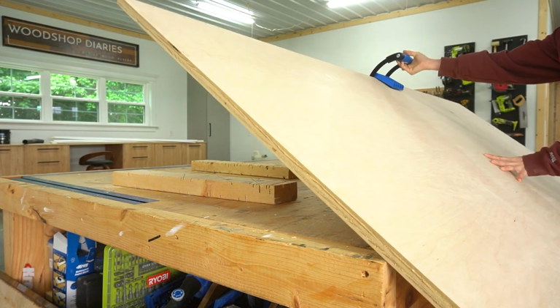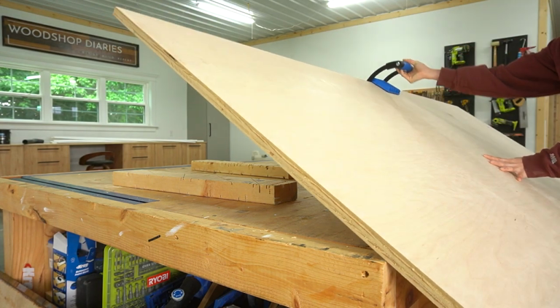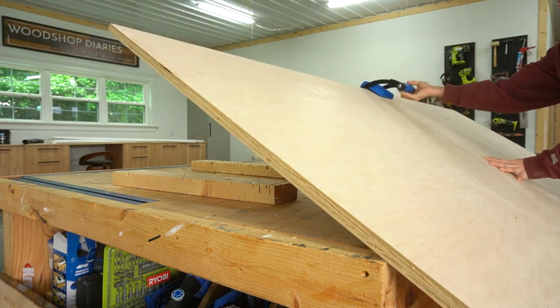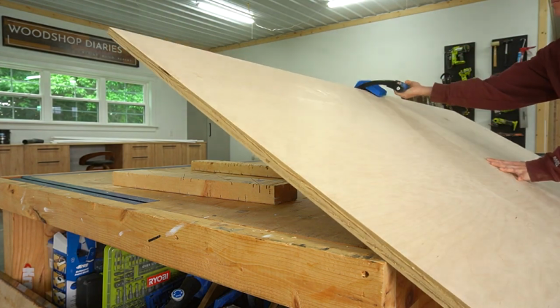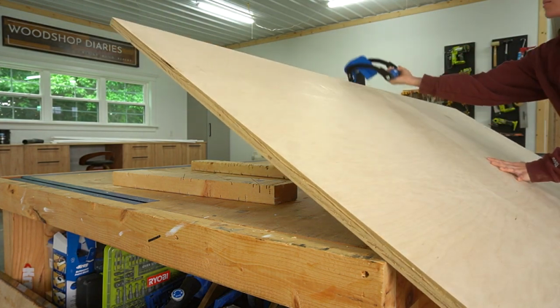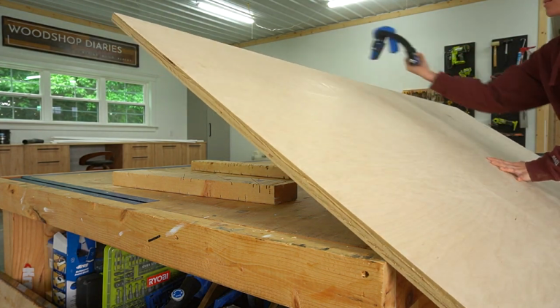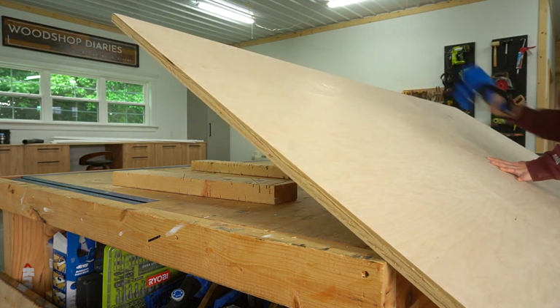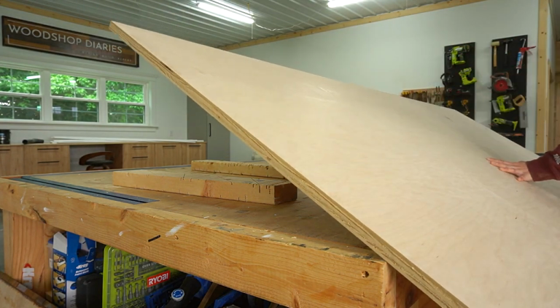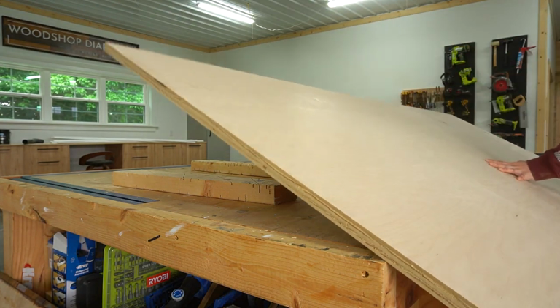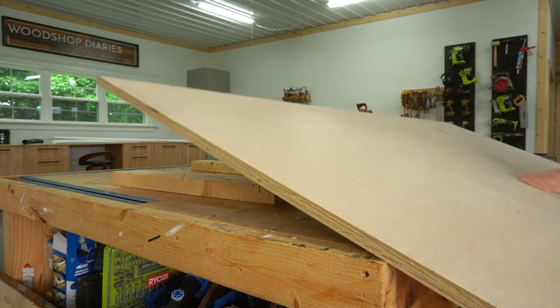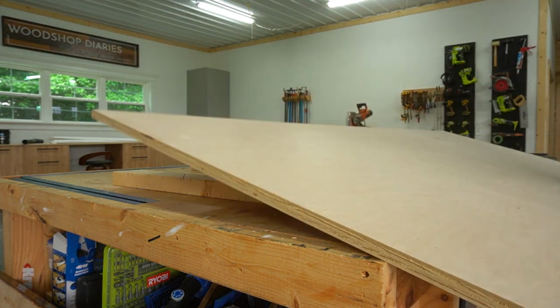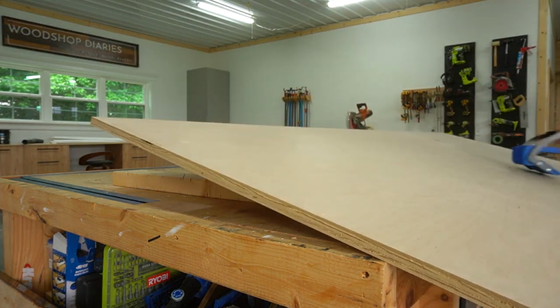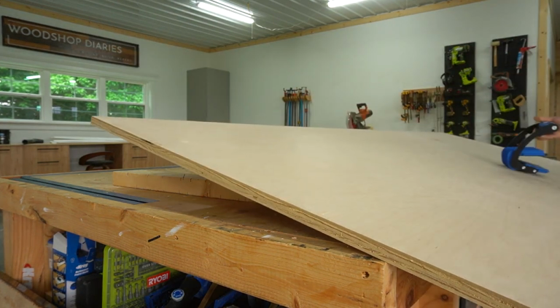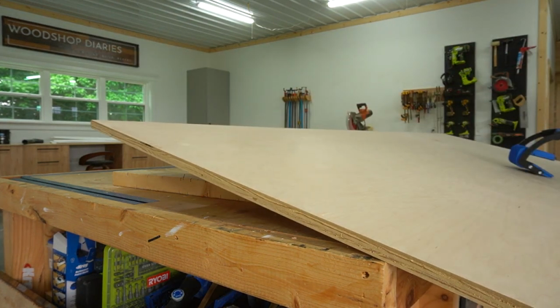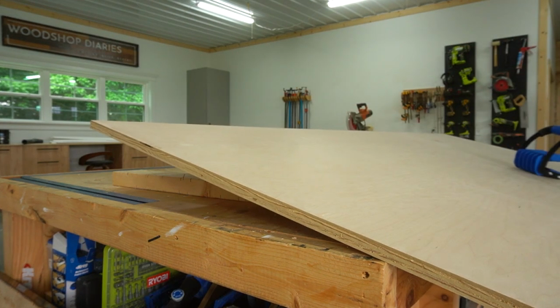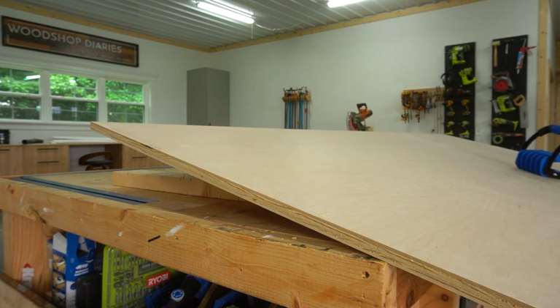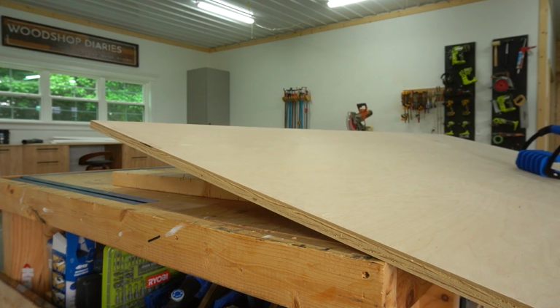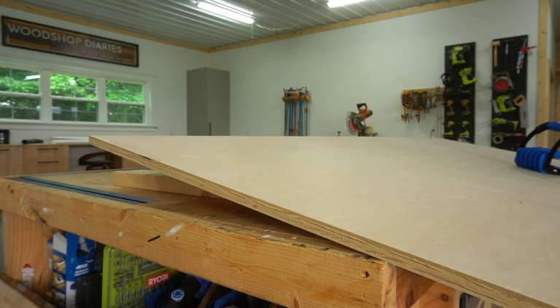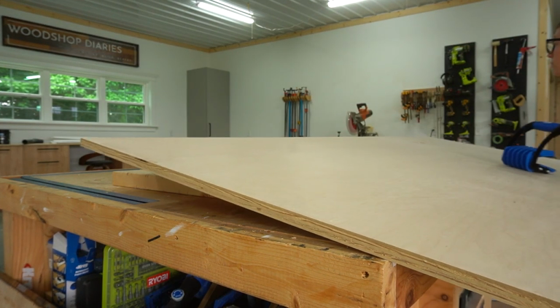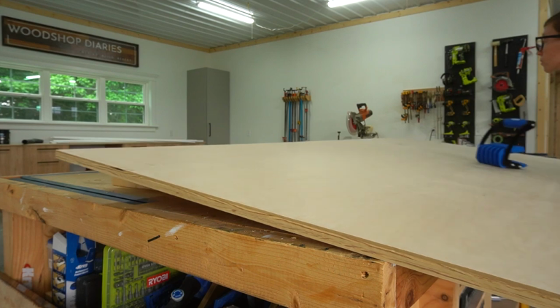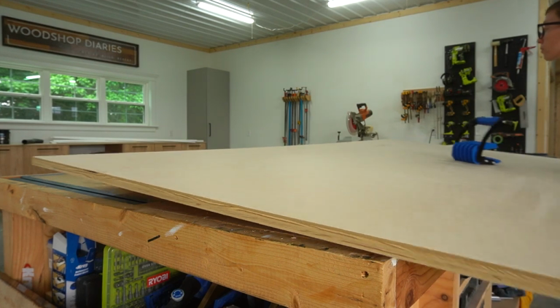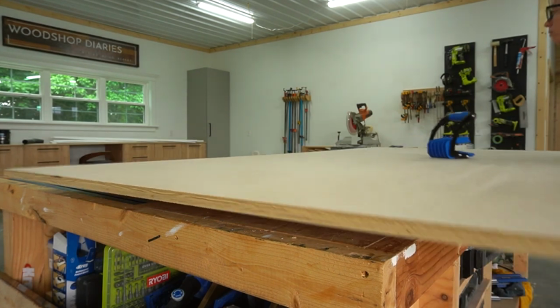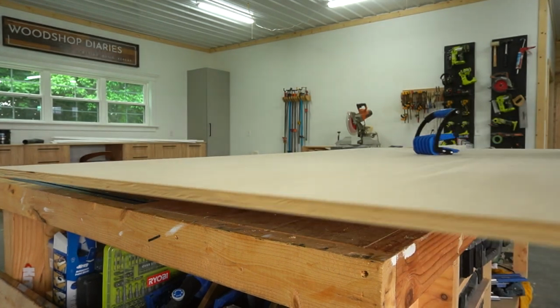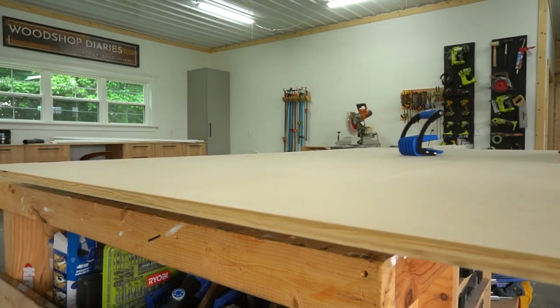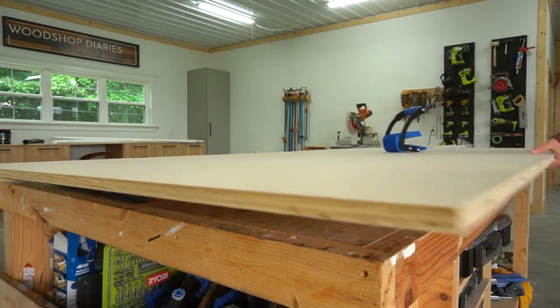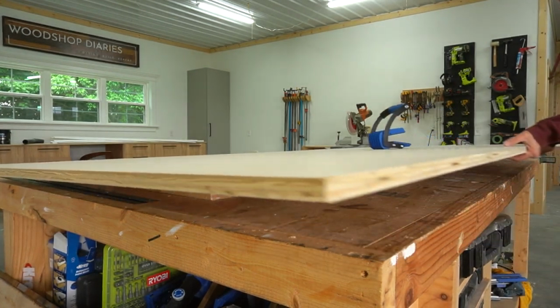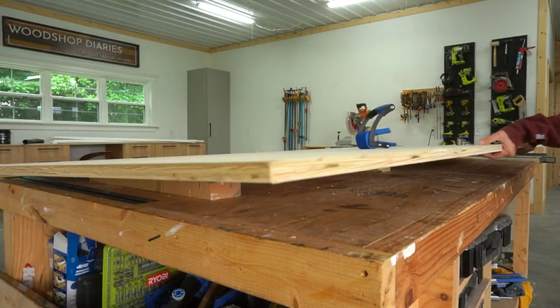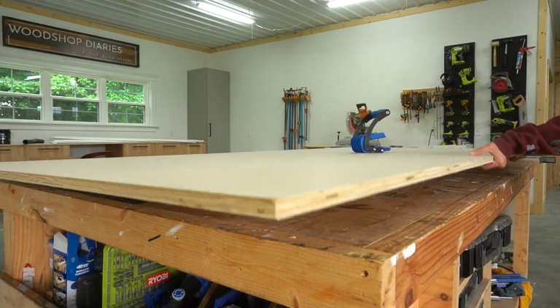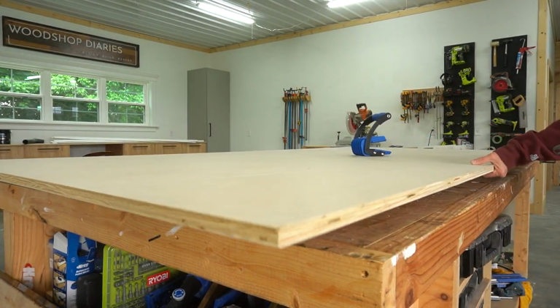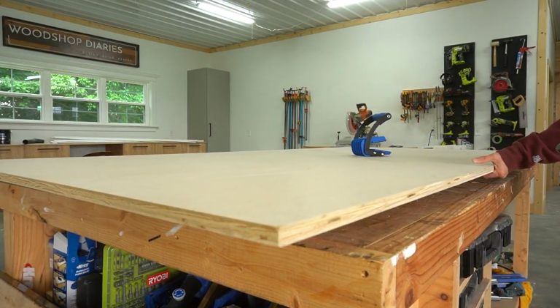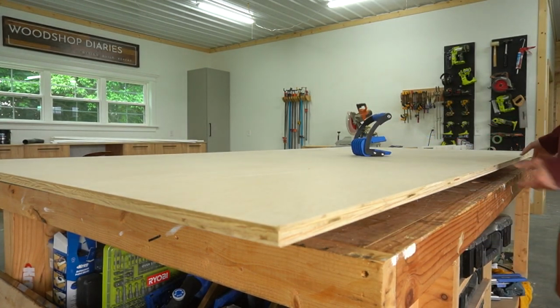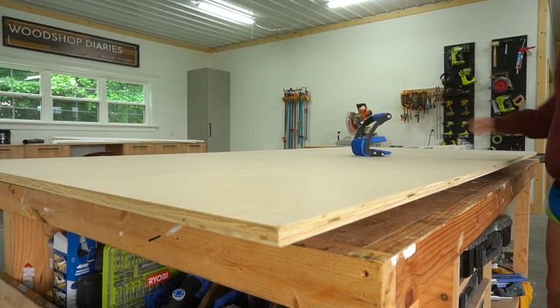Like with any trim, I puttied, caulked, and painted it, and while all of that was drying, I moved on to building the bench.